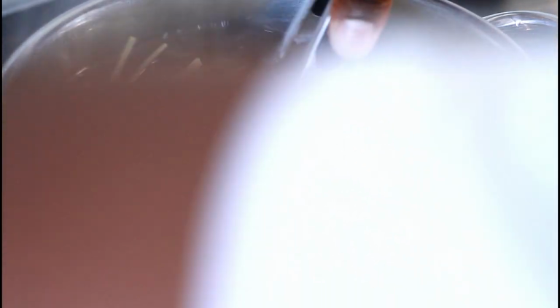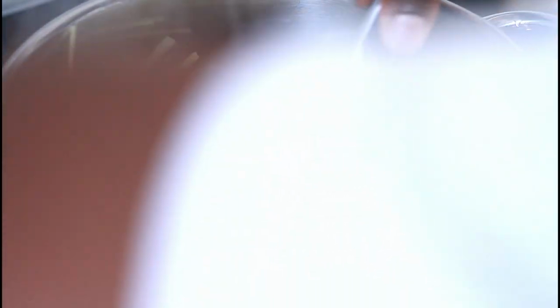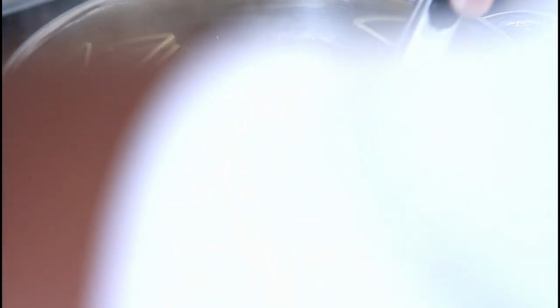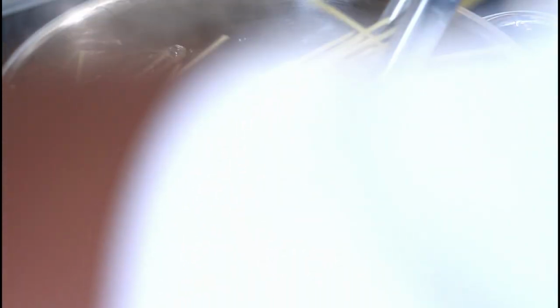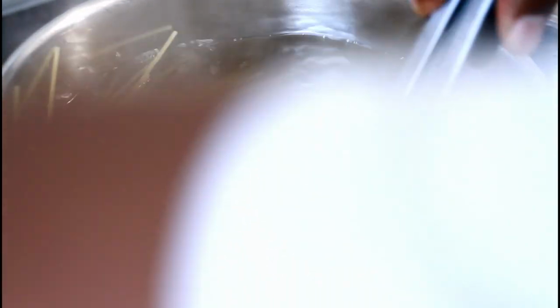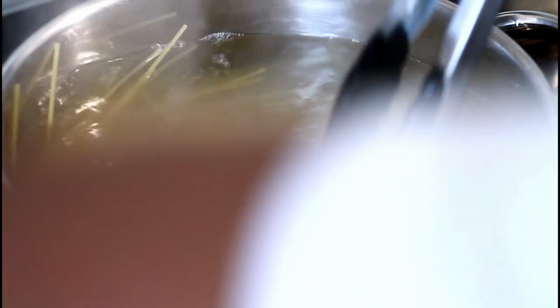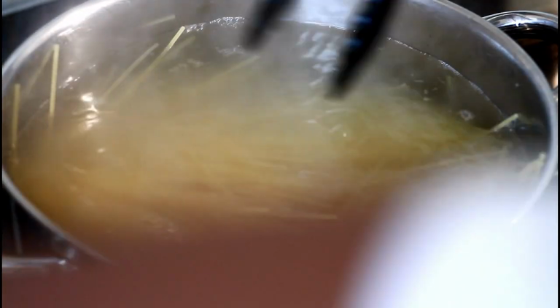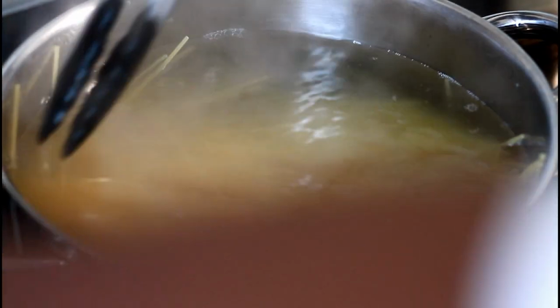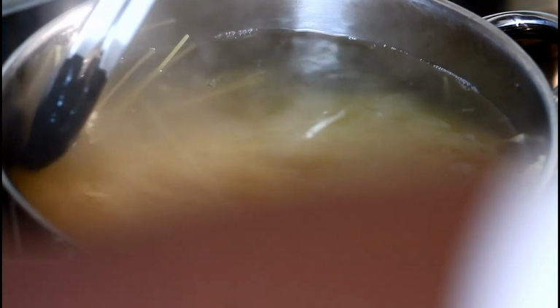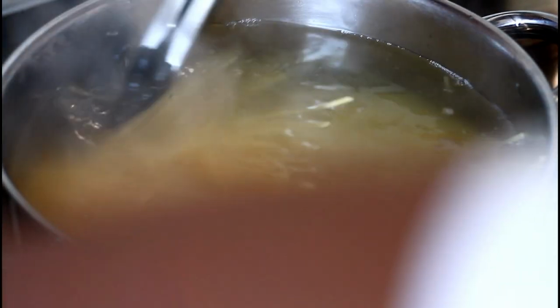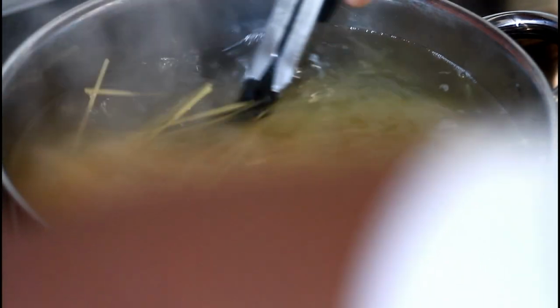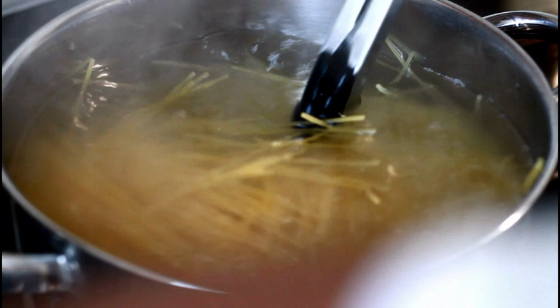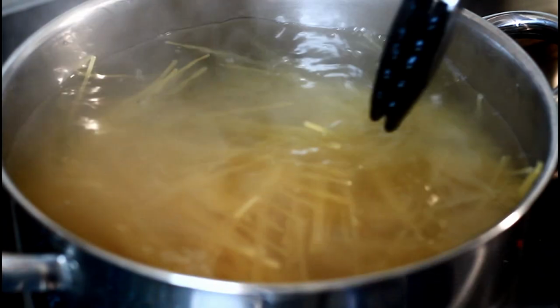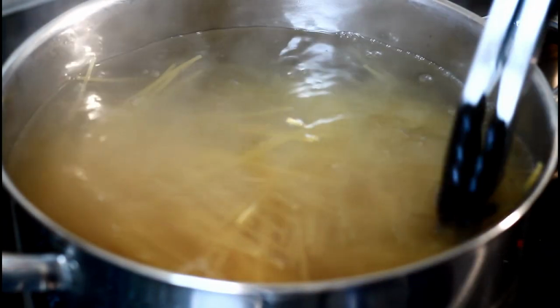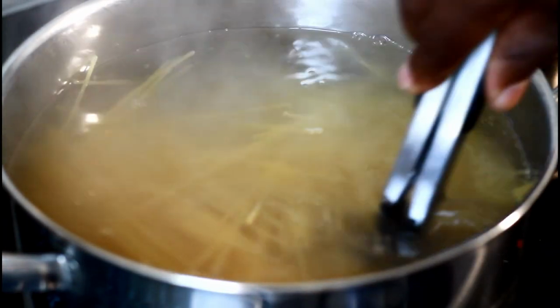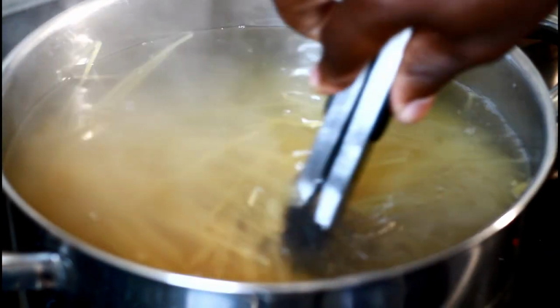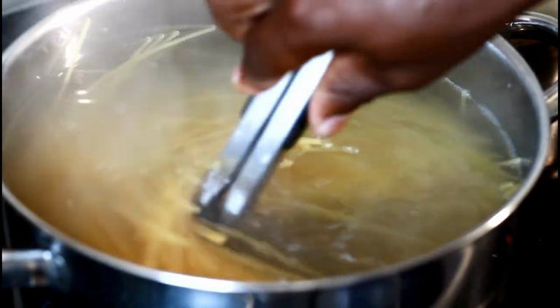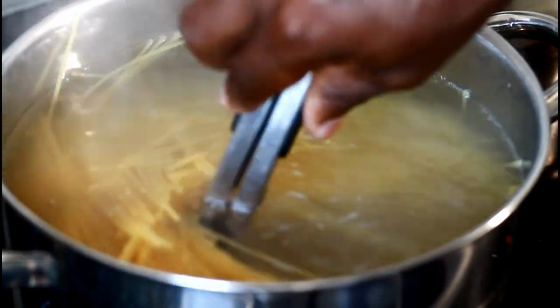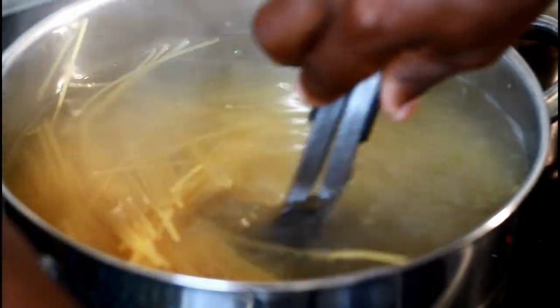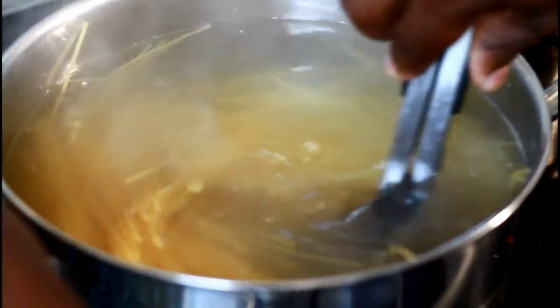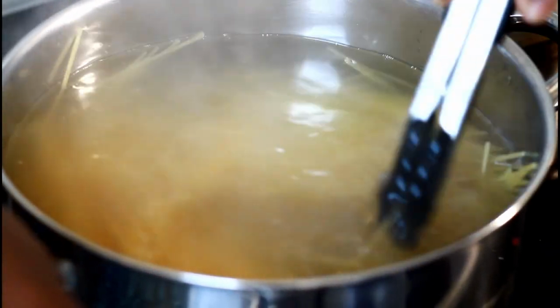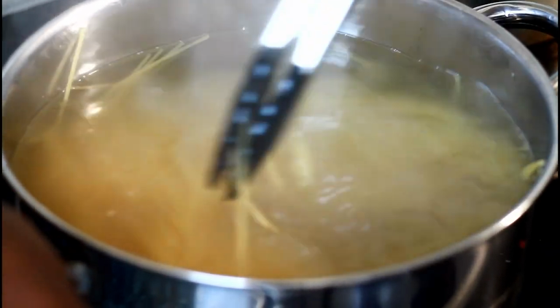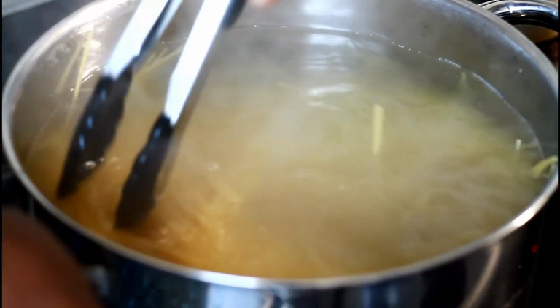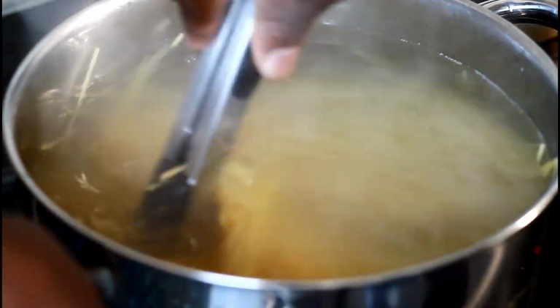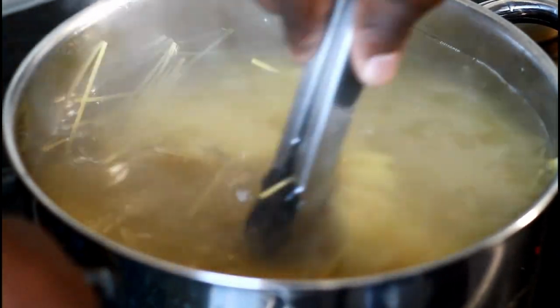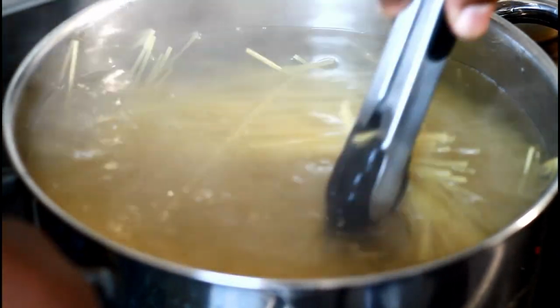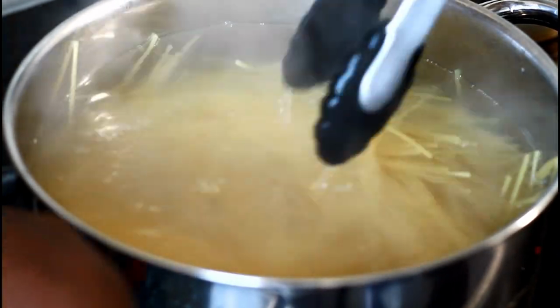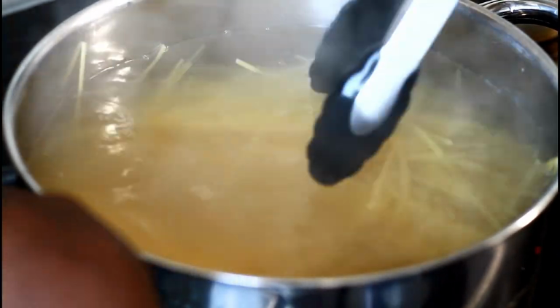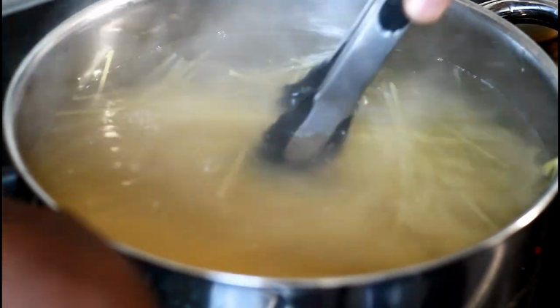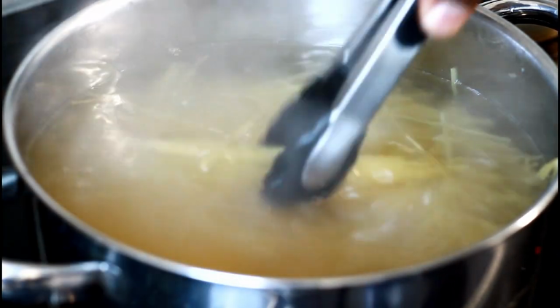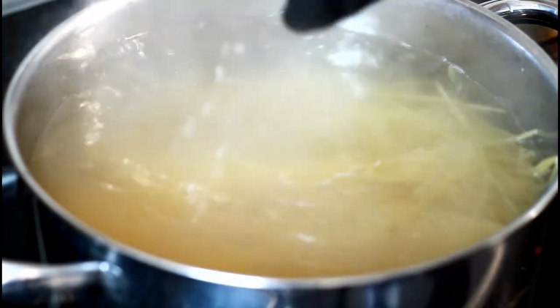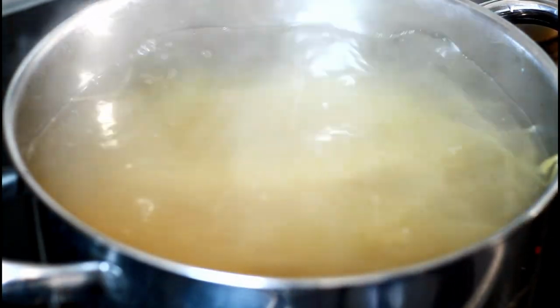Some people when they're doing it normally put oil in the water, but I'm not gonna be putting no oil in the water. The secret is to boil the water first.